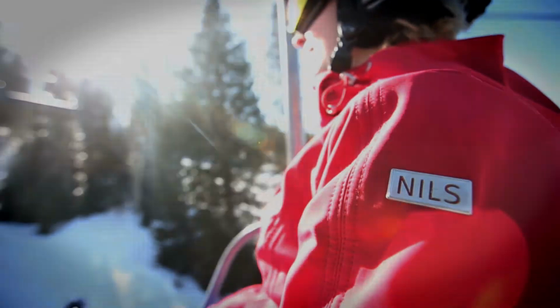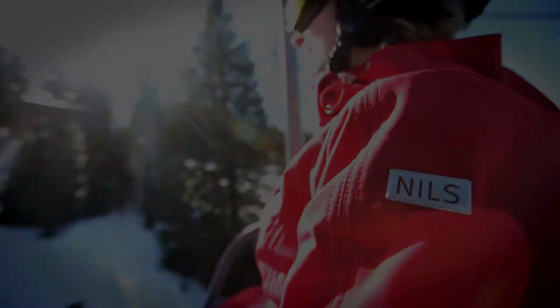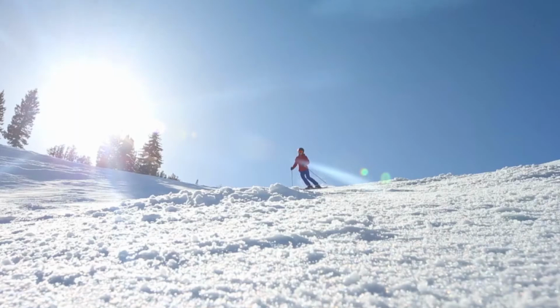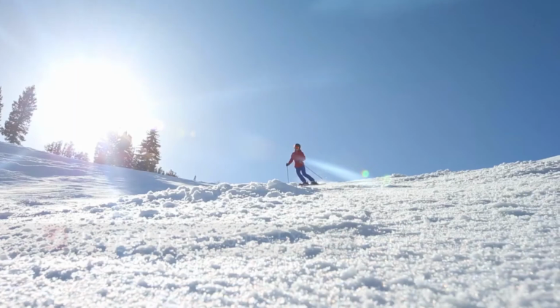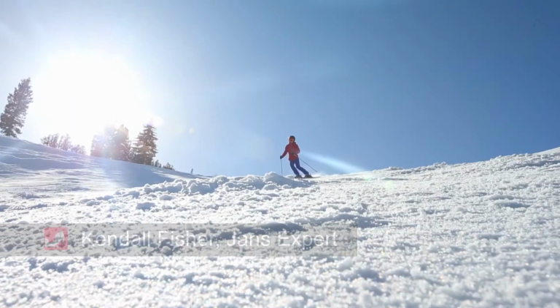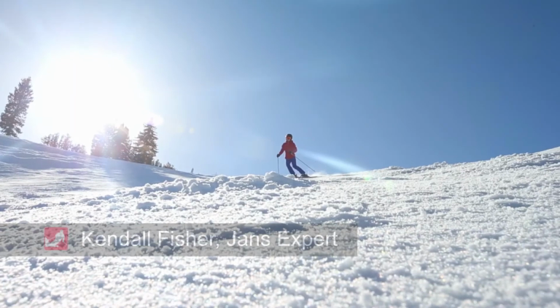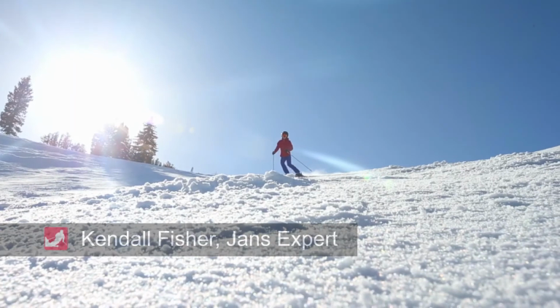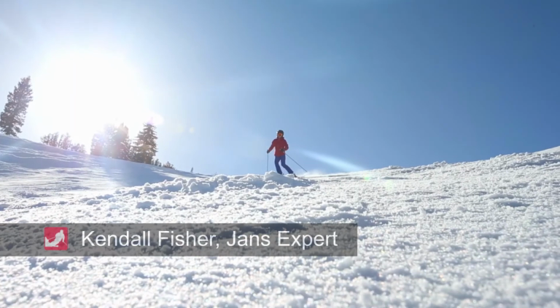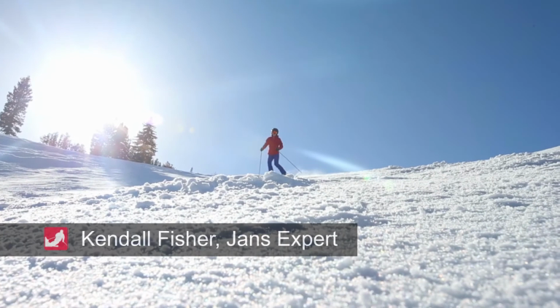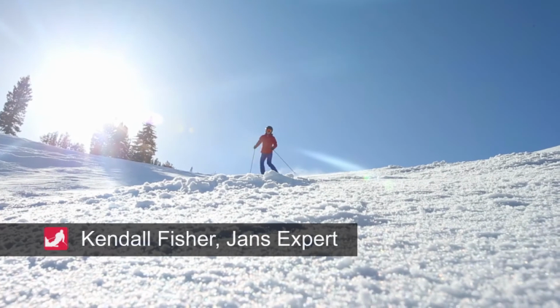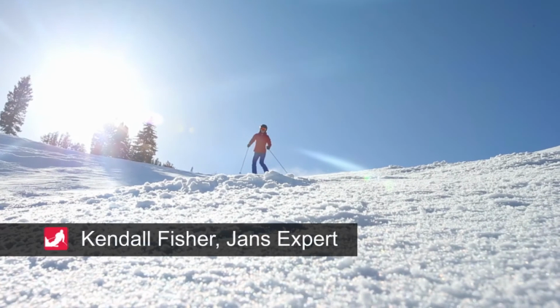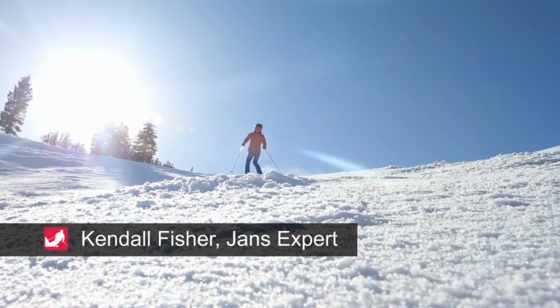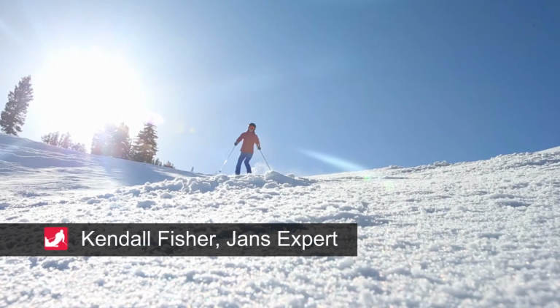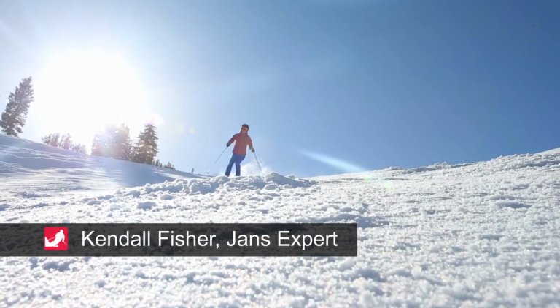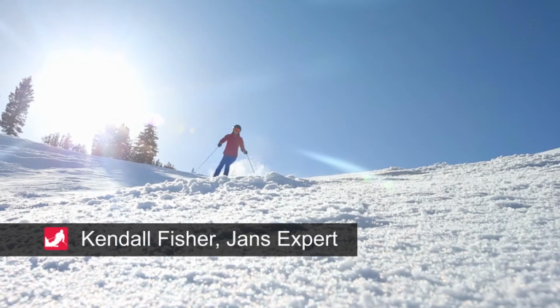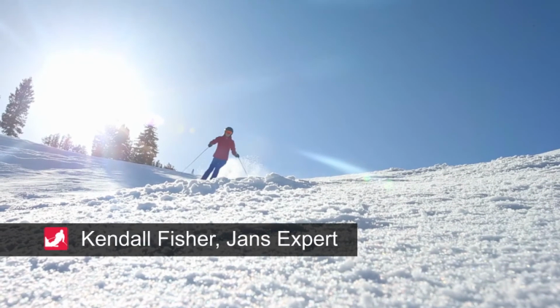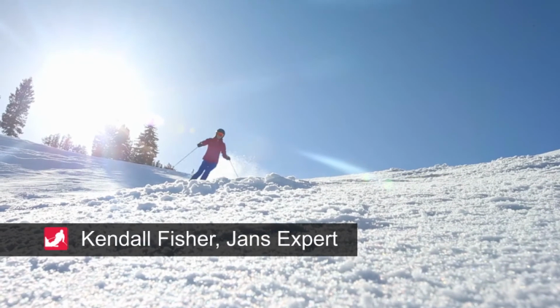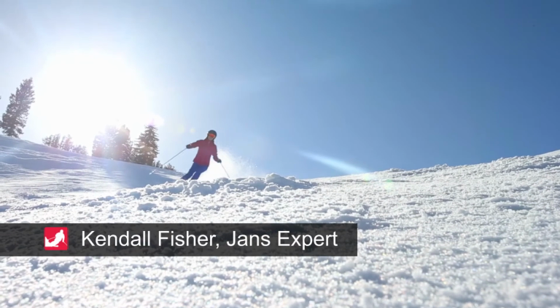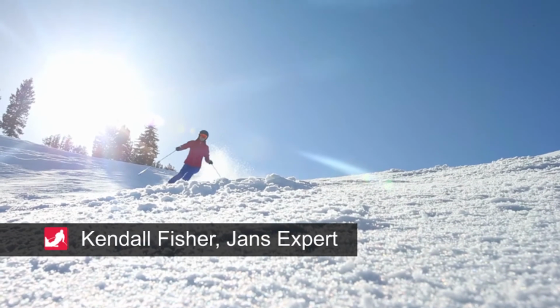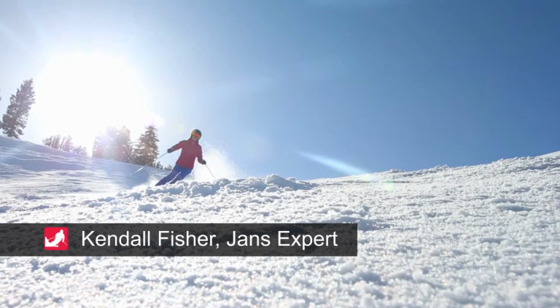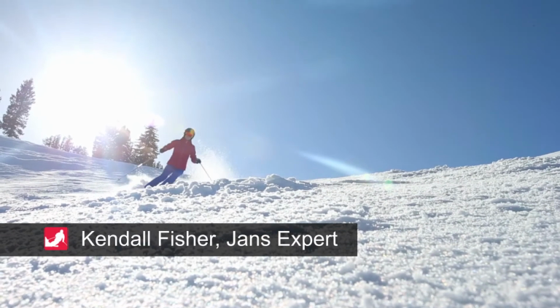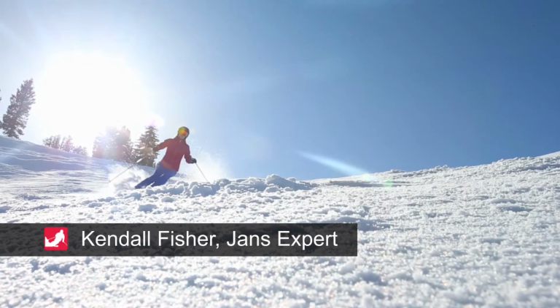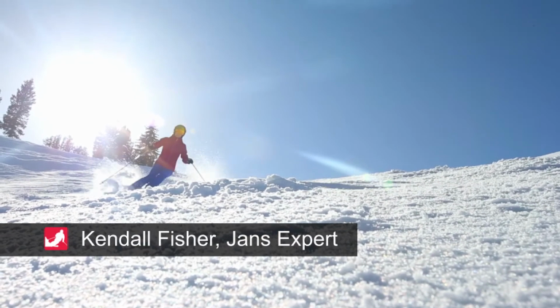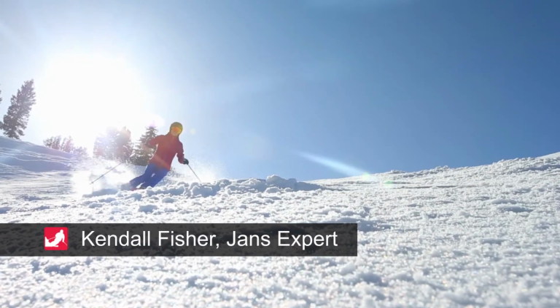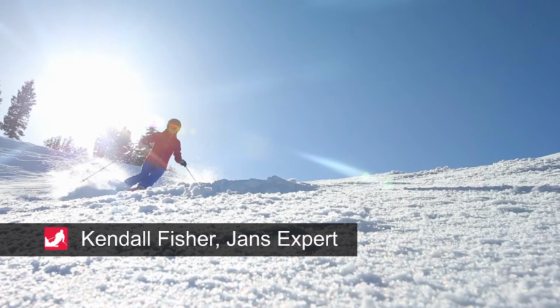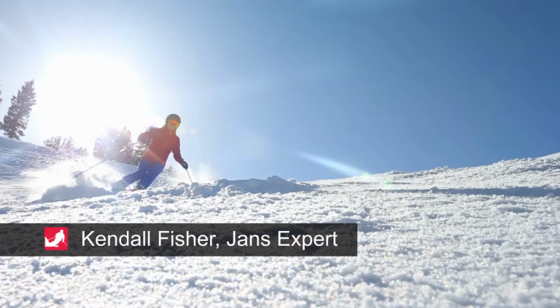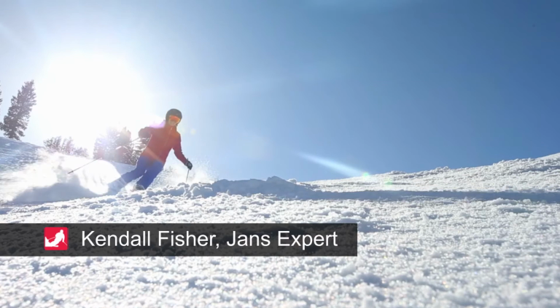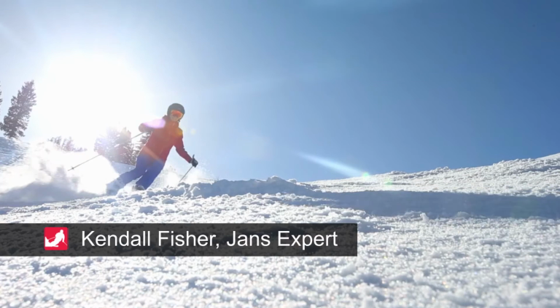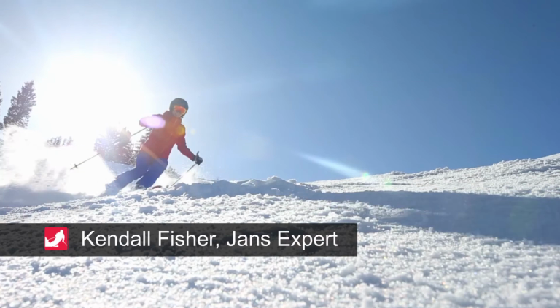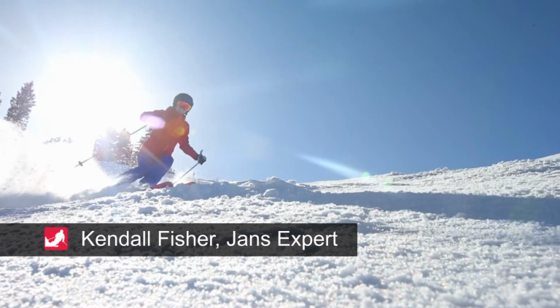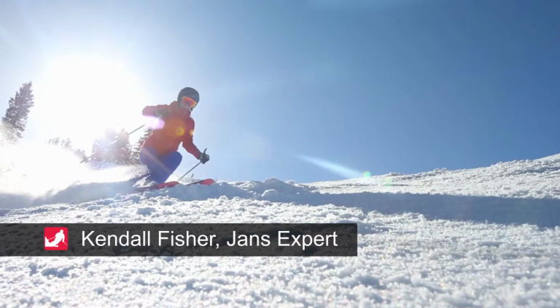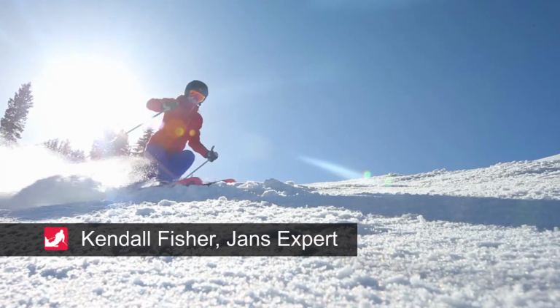For more information on the Nils Carolyn Jacket, make sure to check out jans.com.